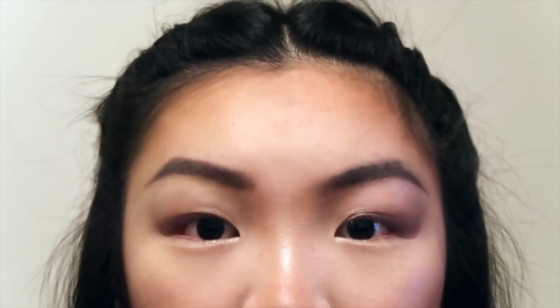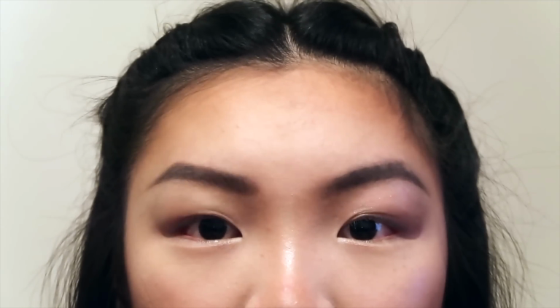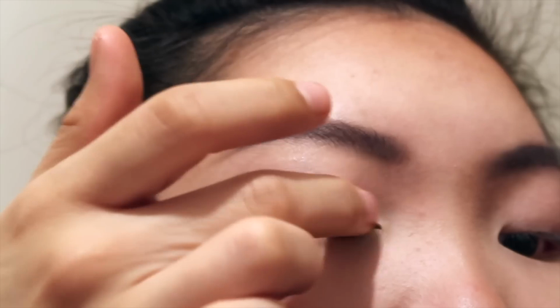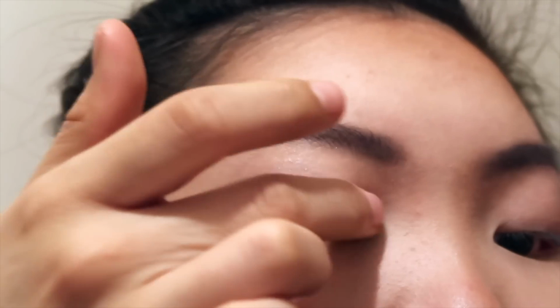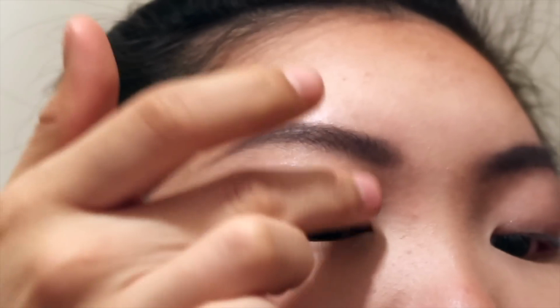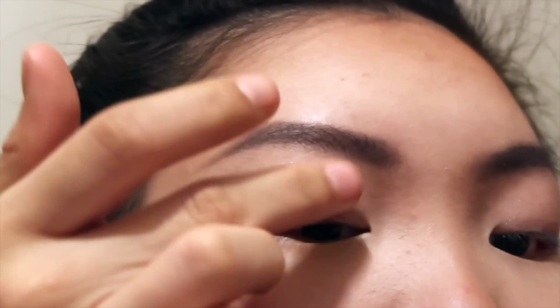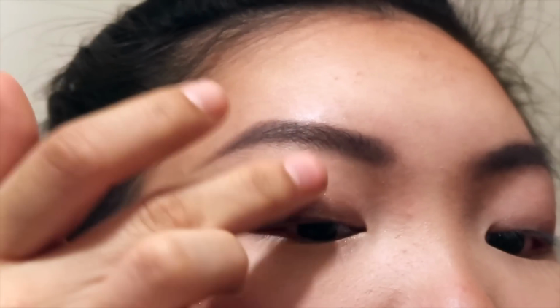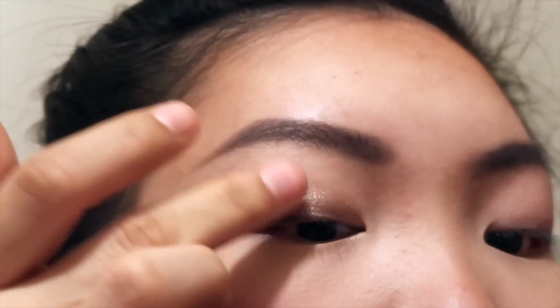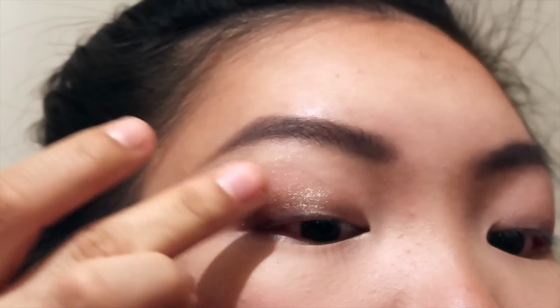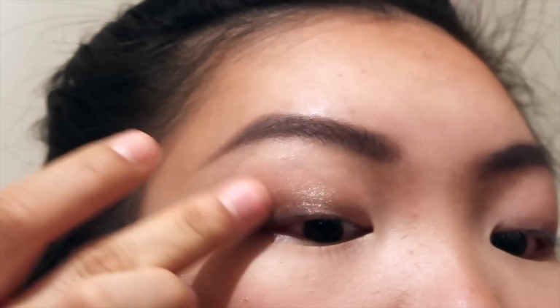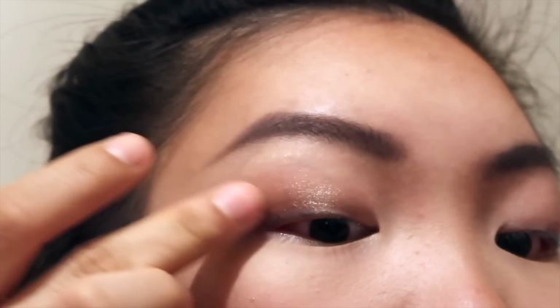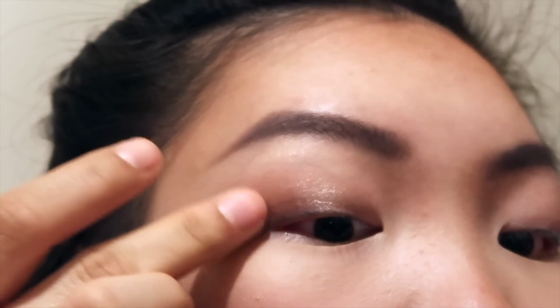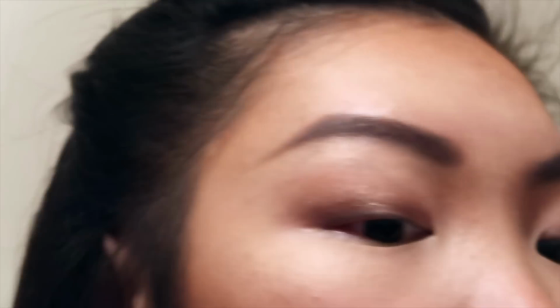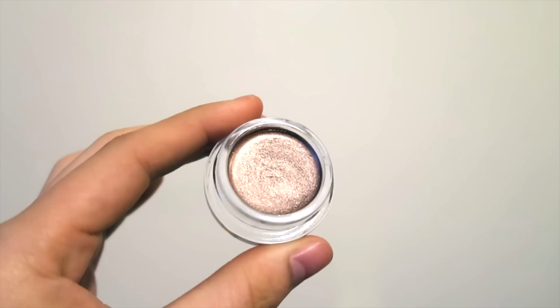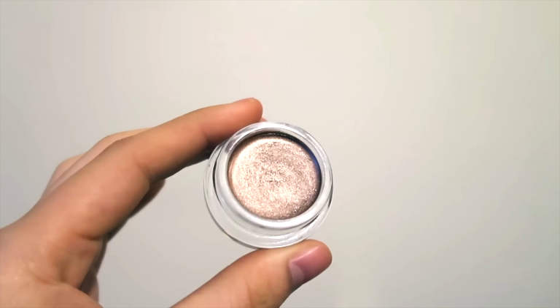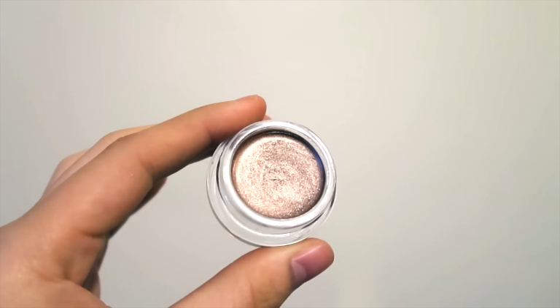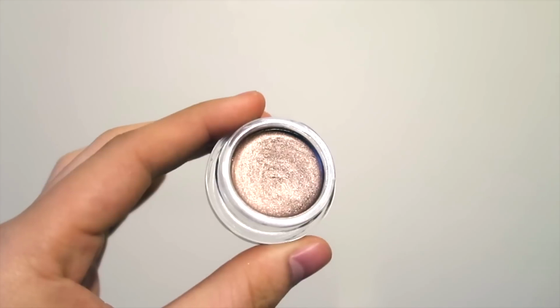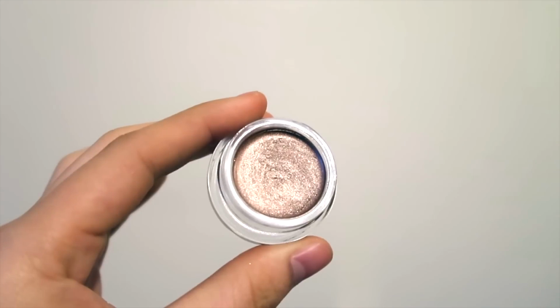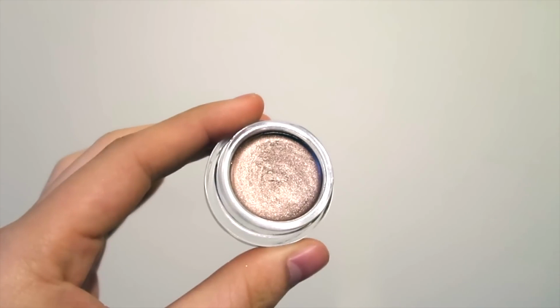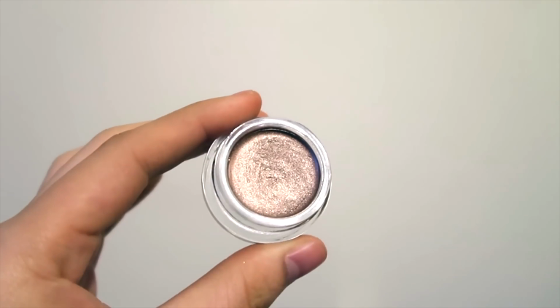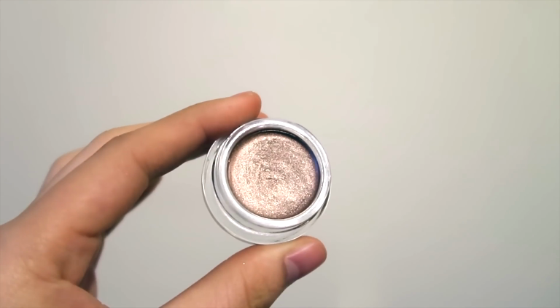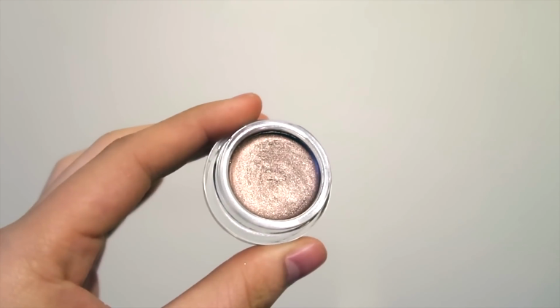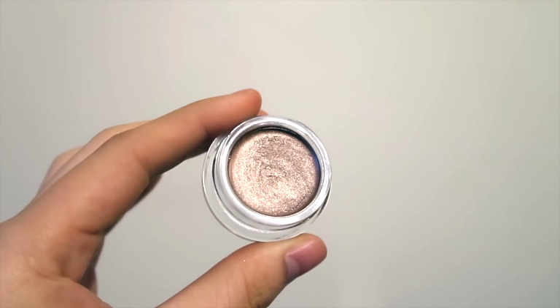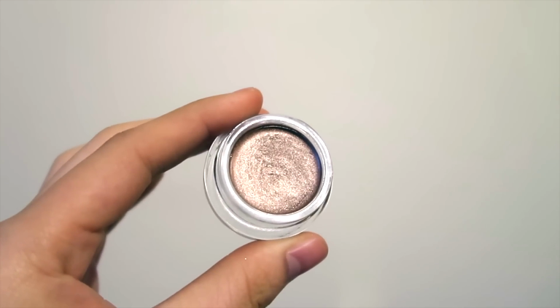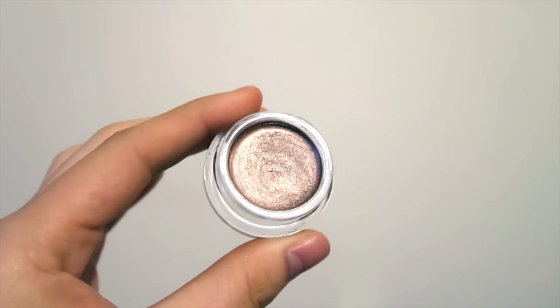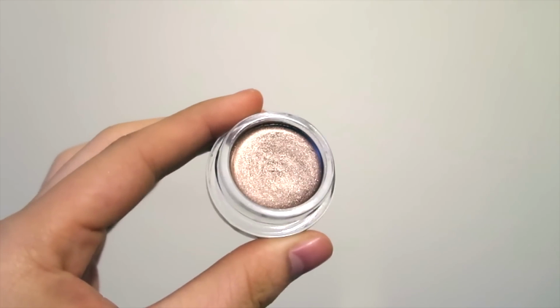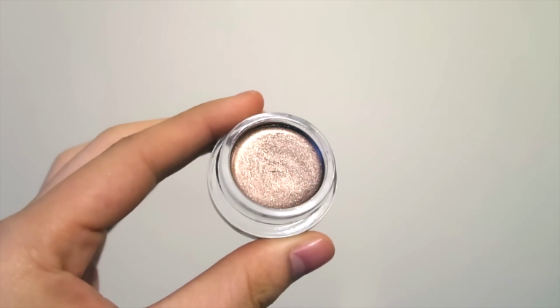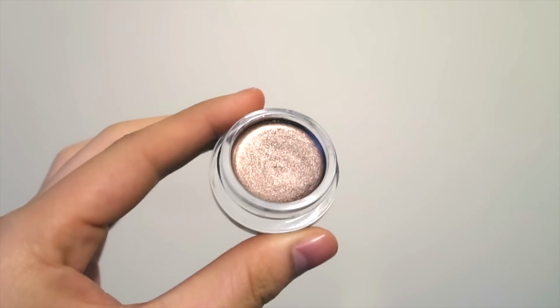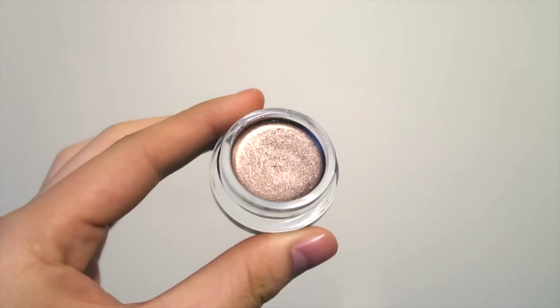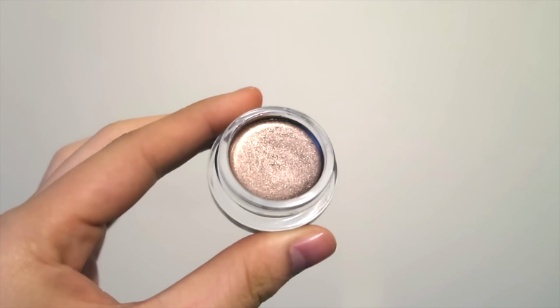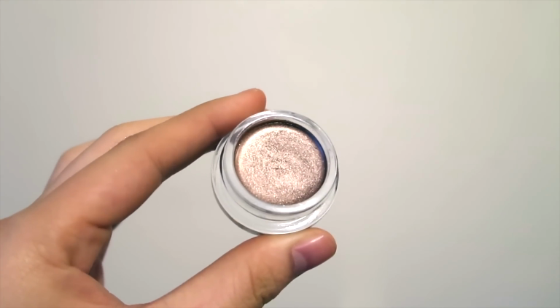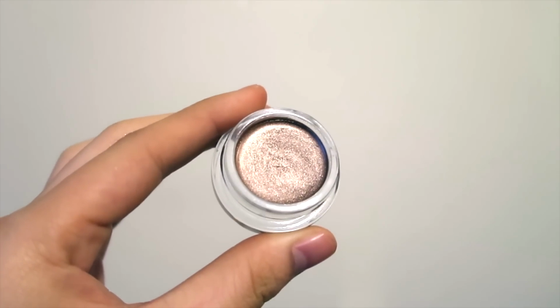For eyeshadow I'm going to keep it really simple and just use the Revlon Color Stay Cream Eyeshadow in the shade 710.